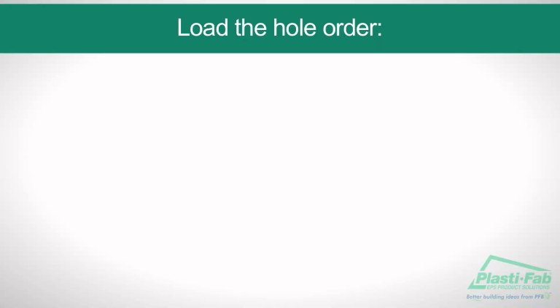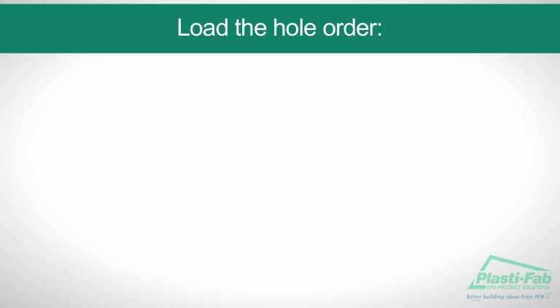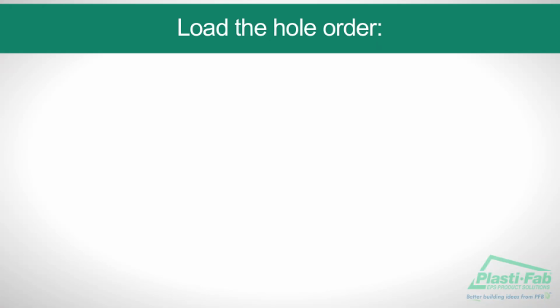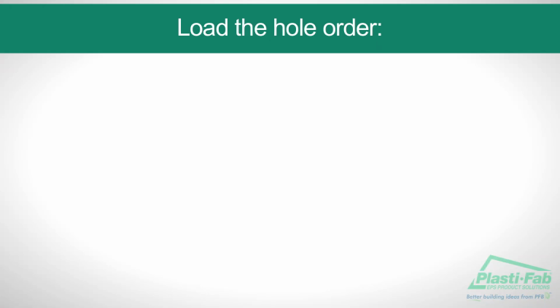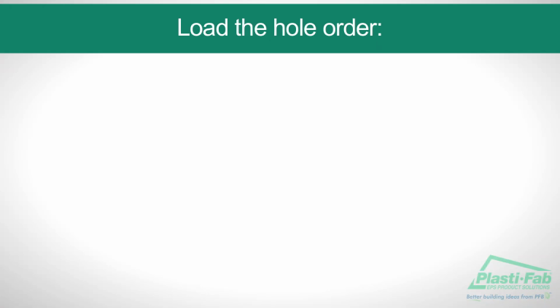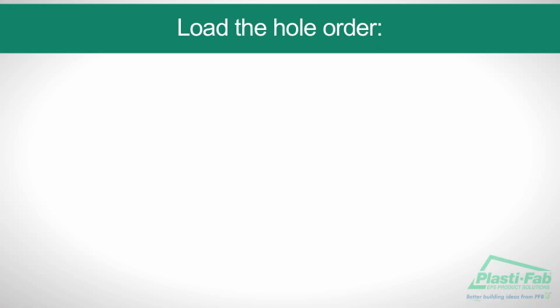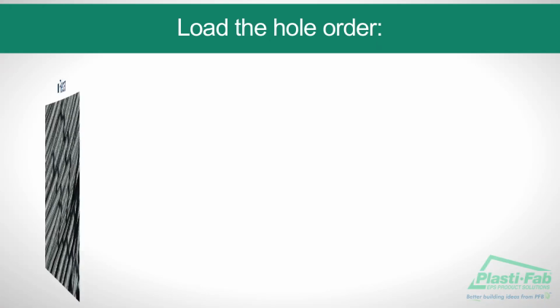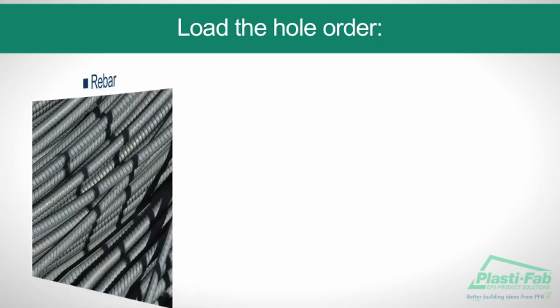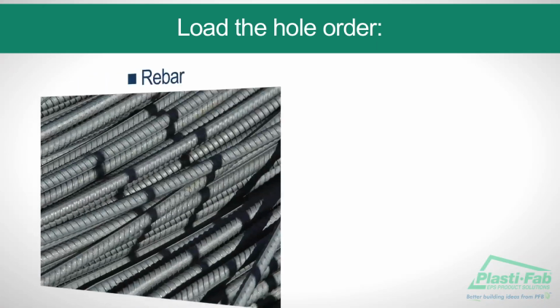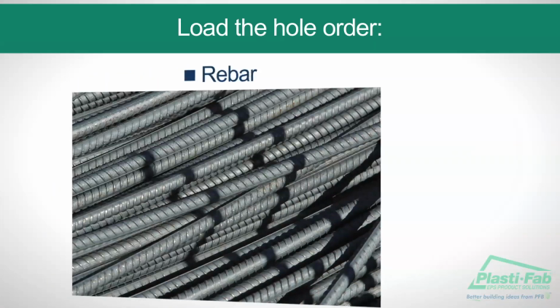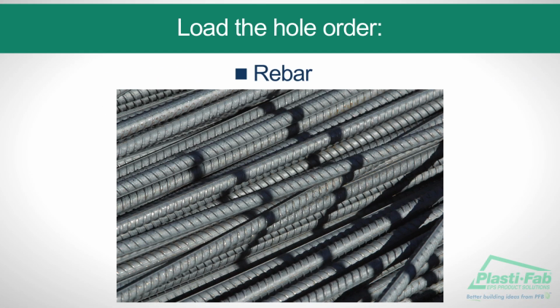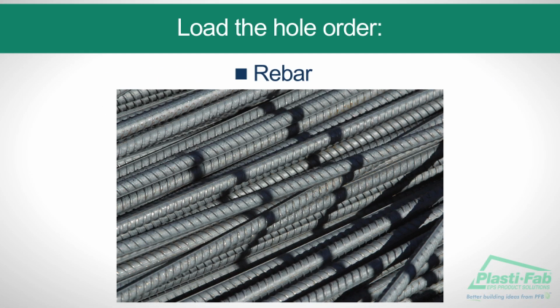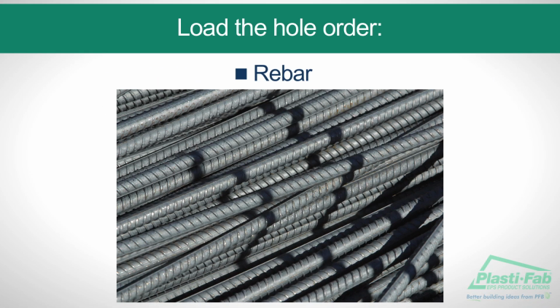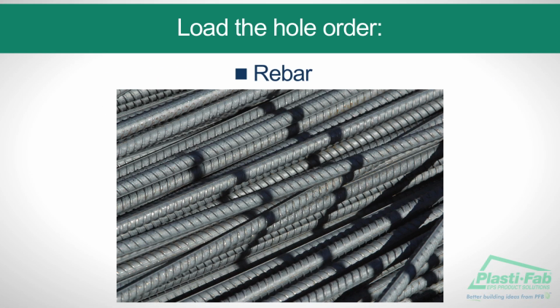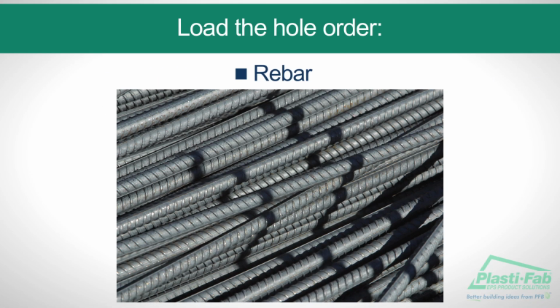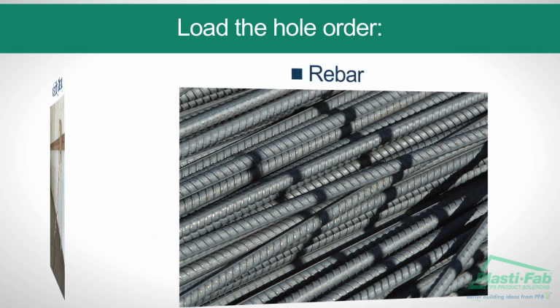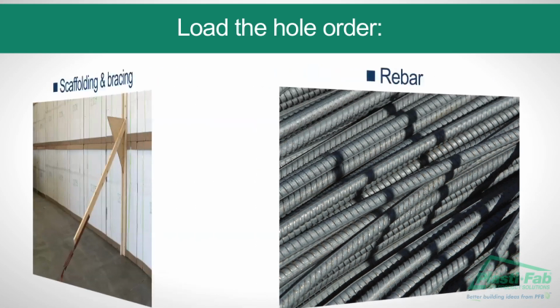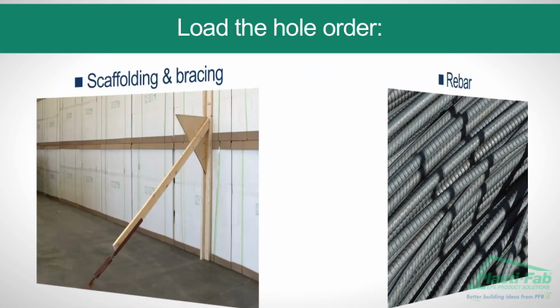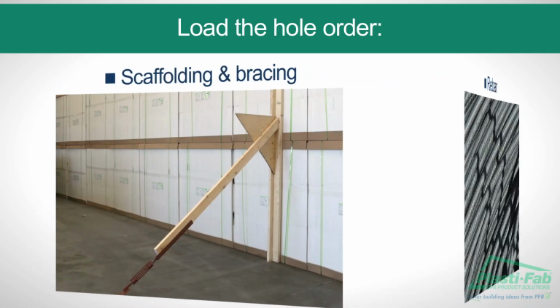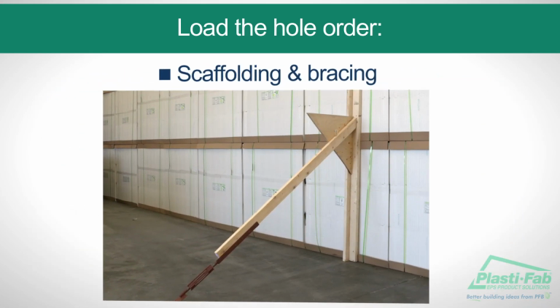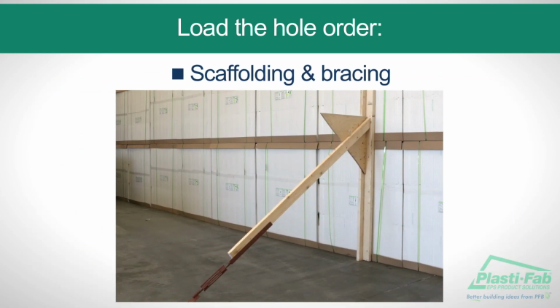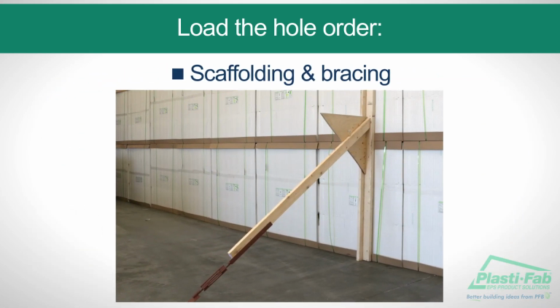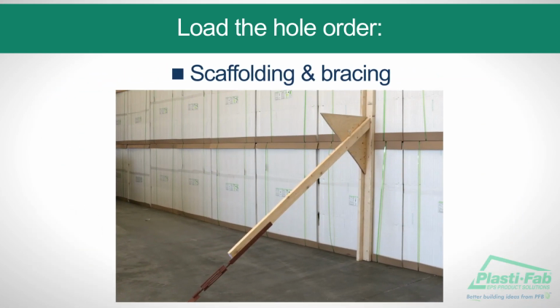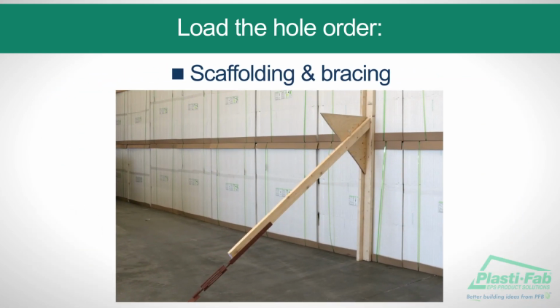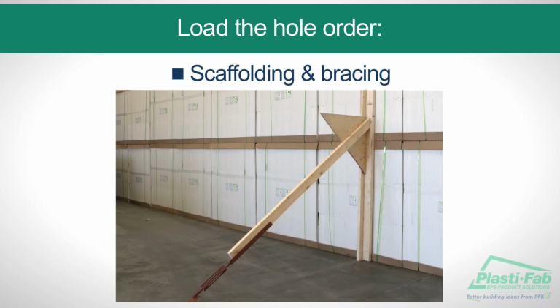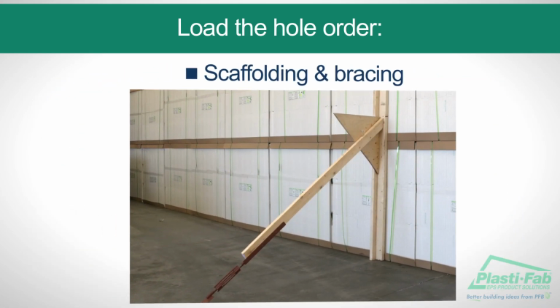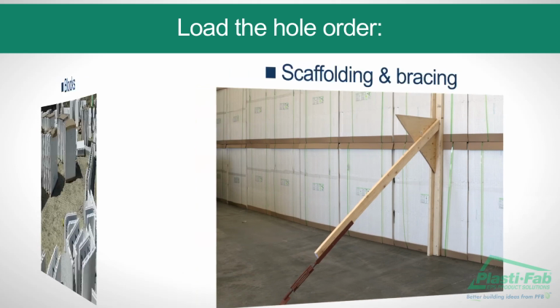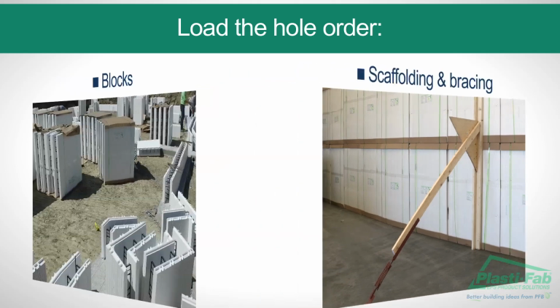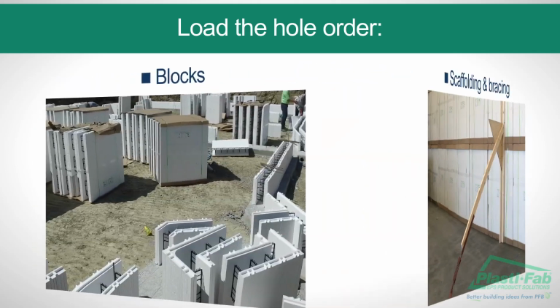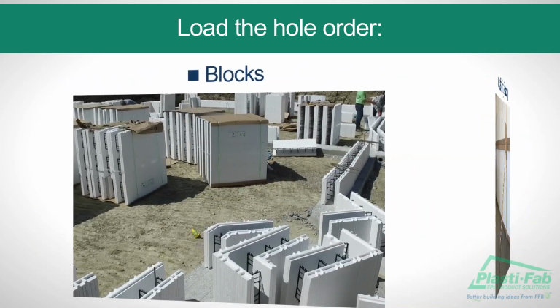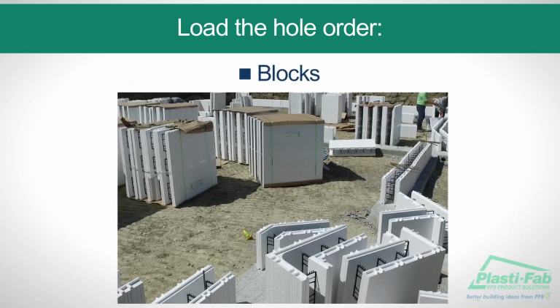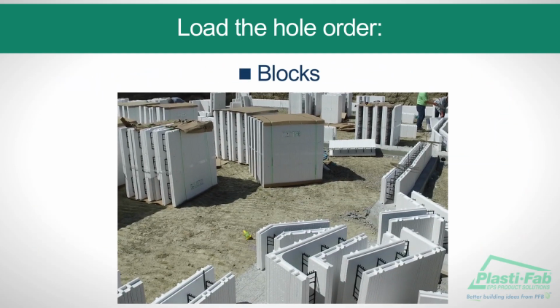This is the order we will follow: rebar, scaffolding and bracing, and blocks.